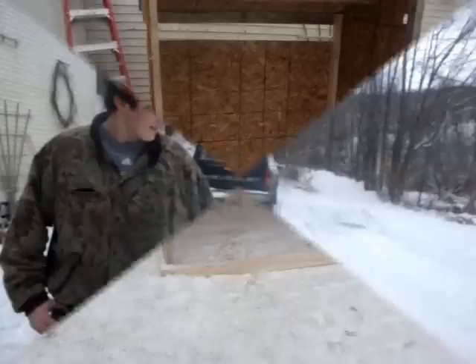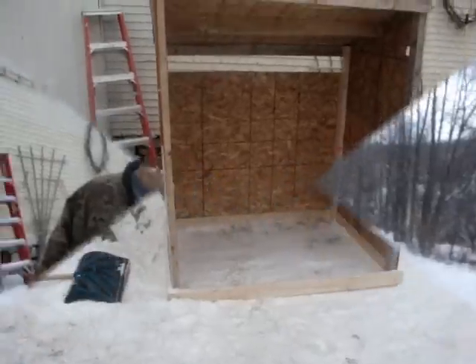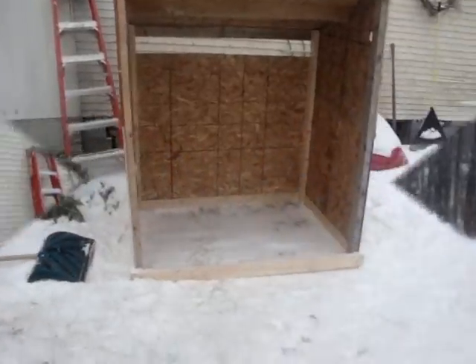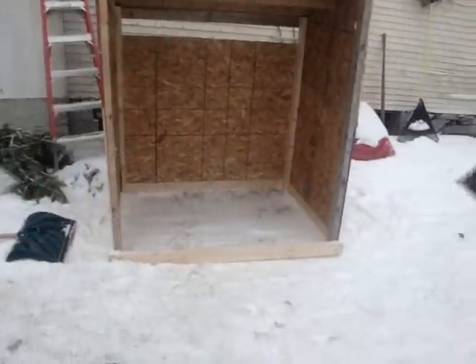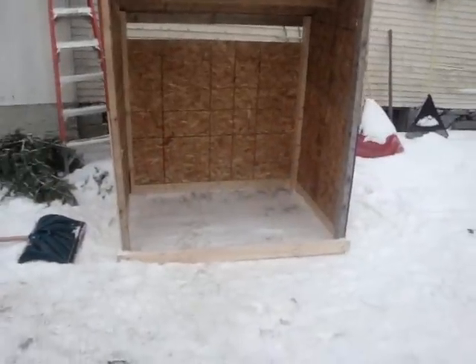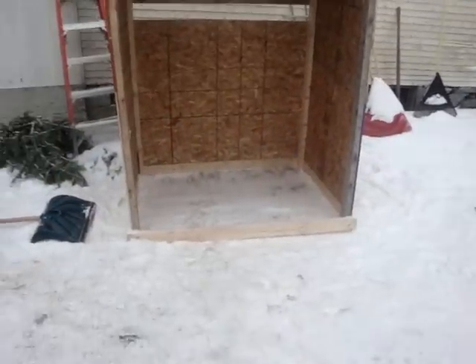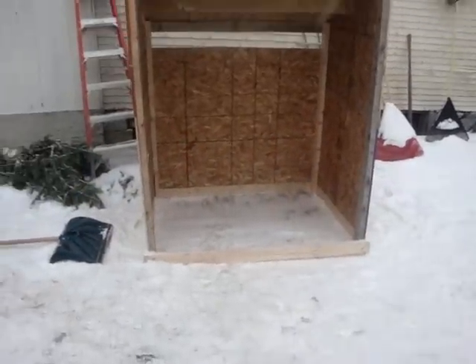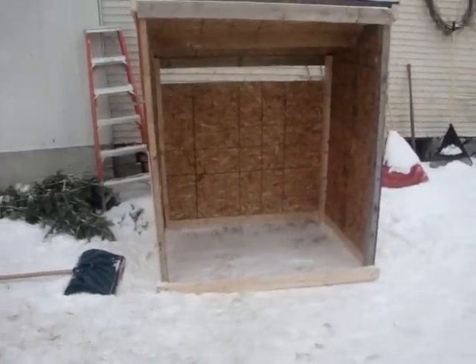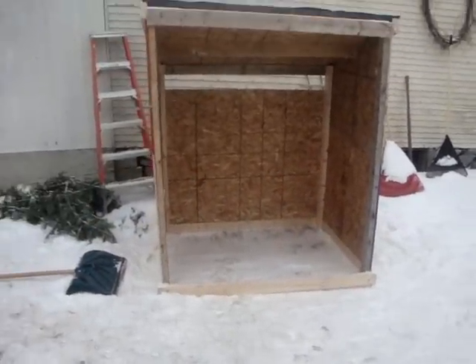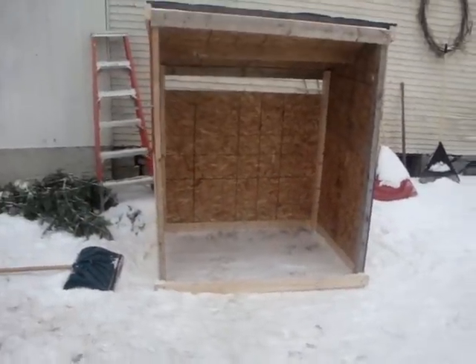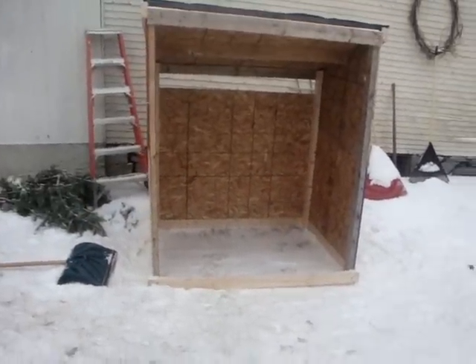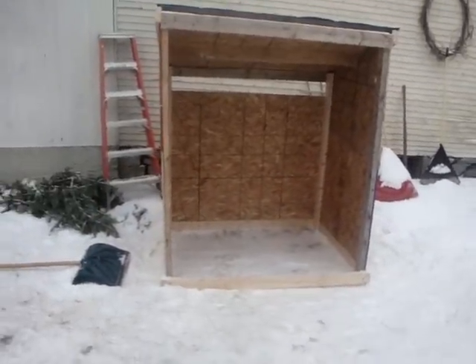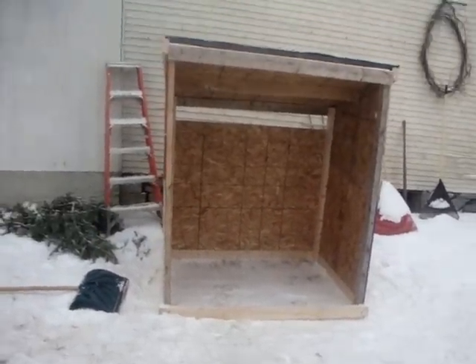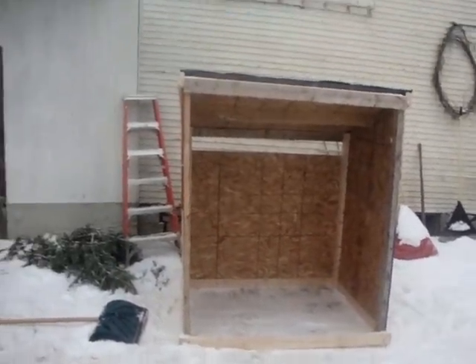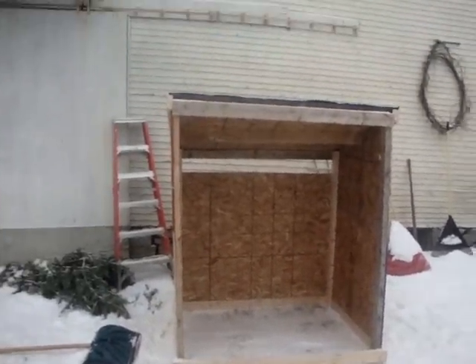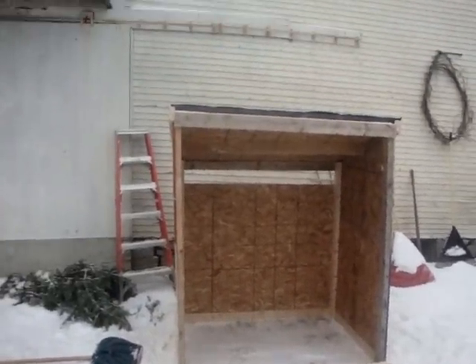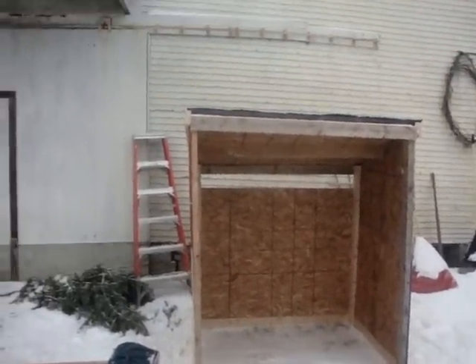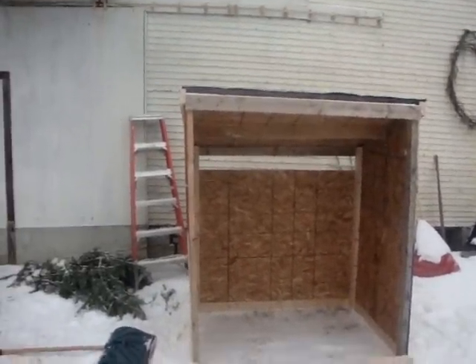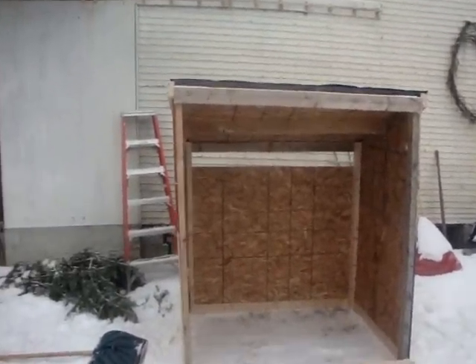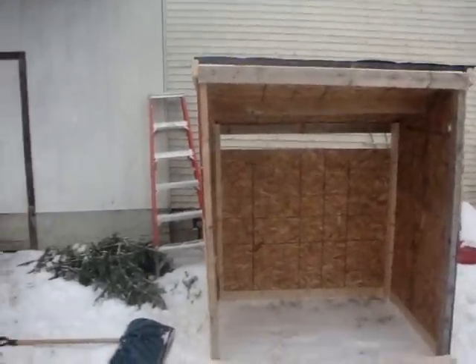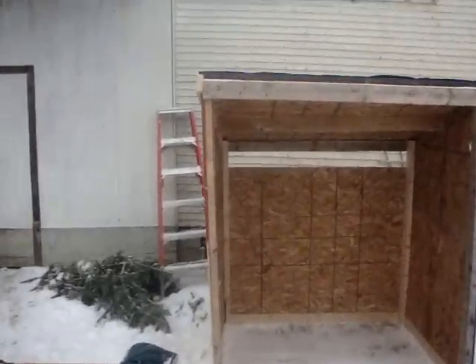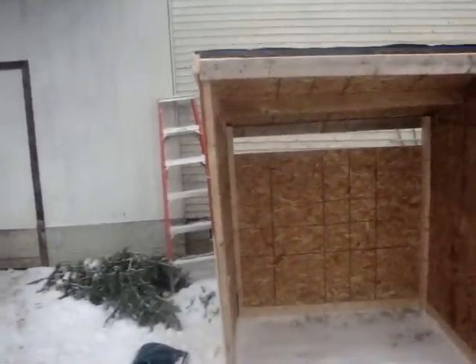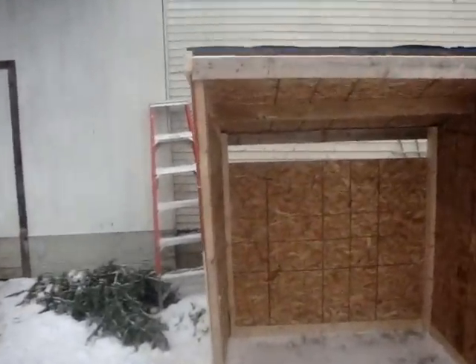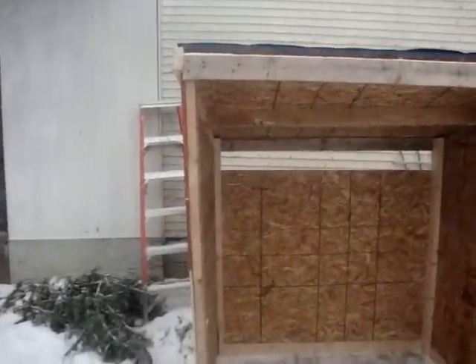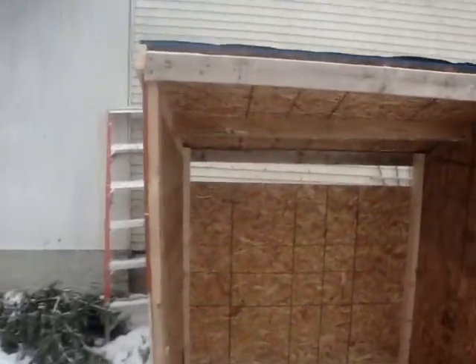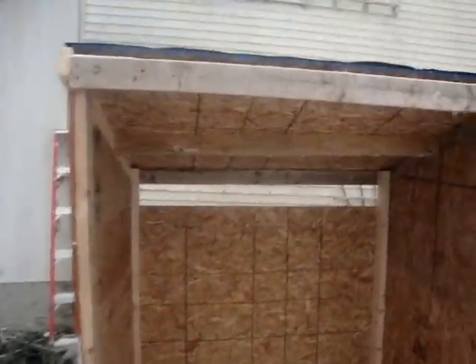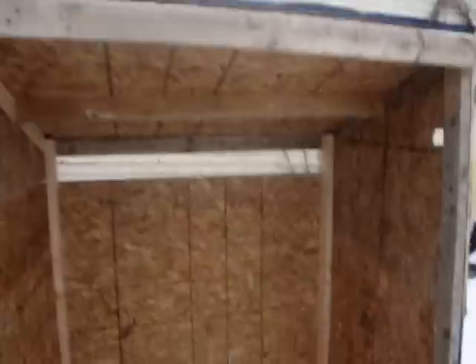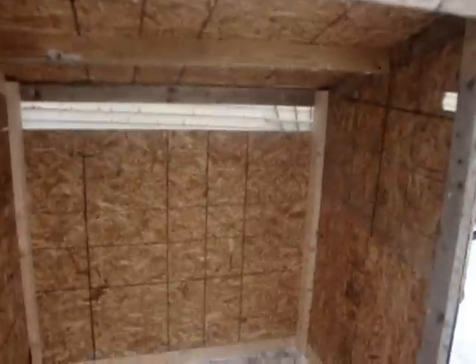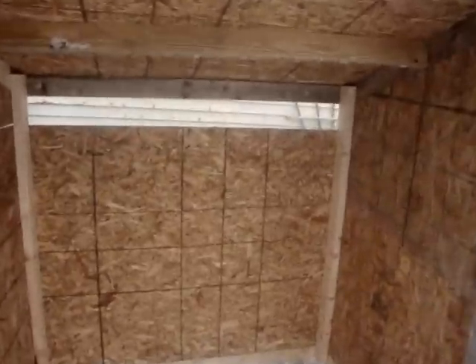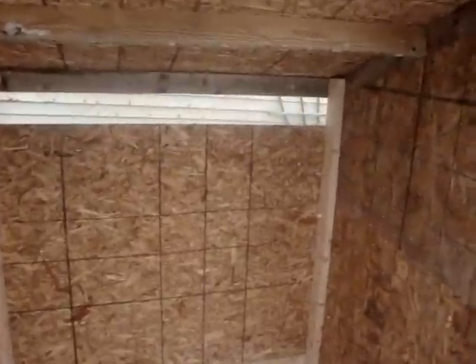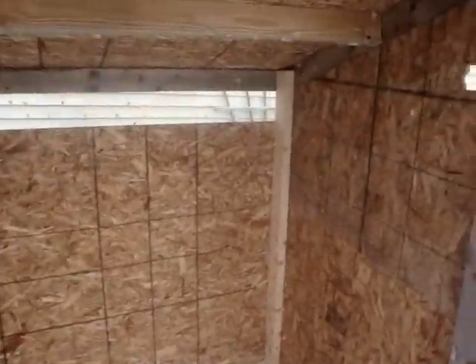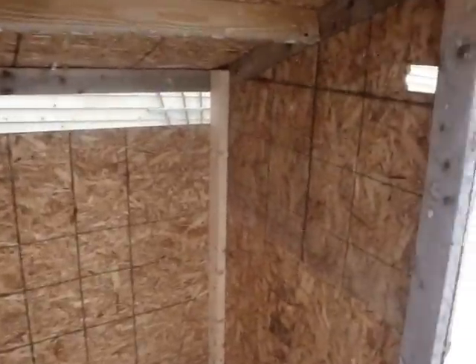Hey, this is Trappermat9. And today, this is part 2 of our ice fishing shanty.